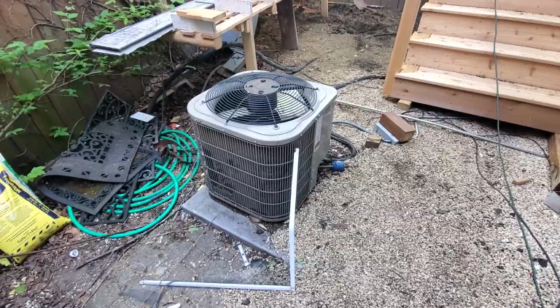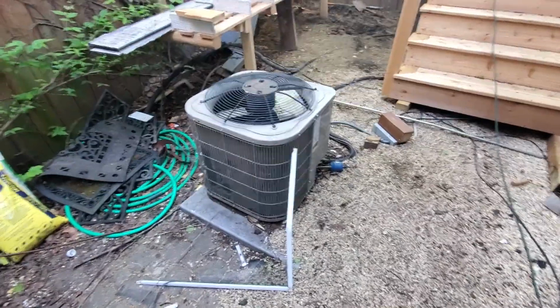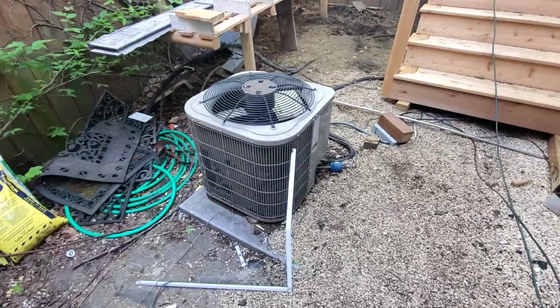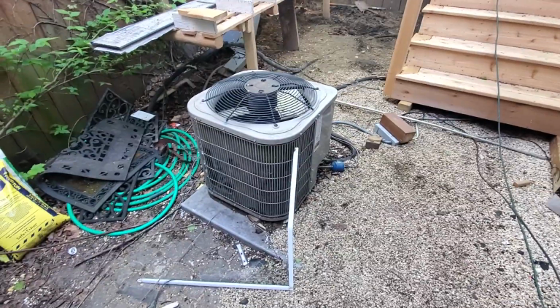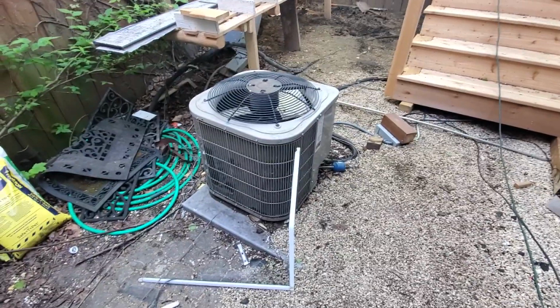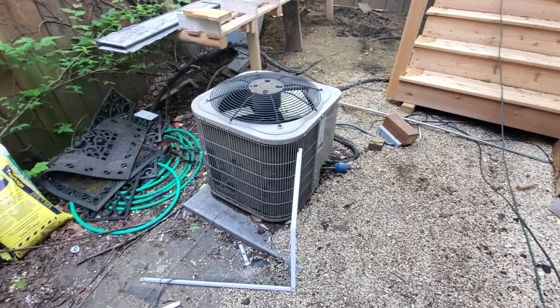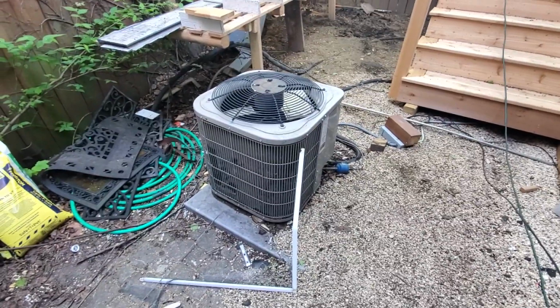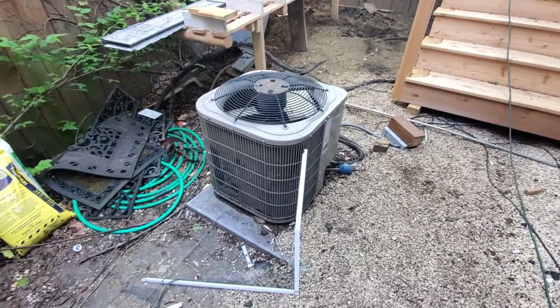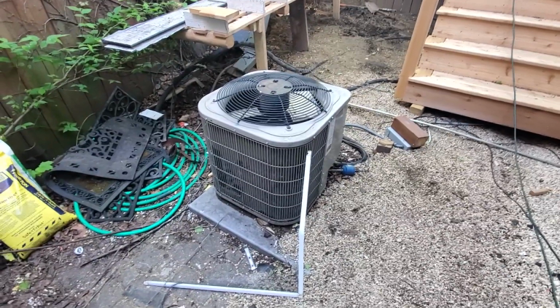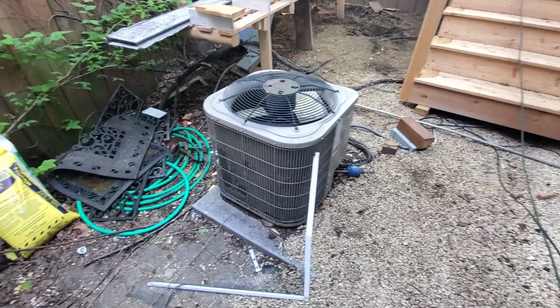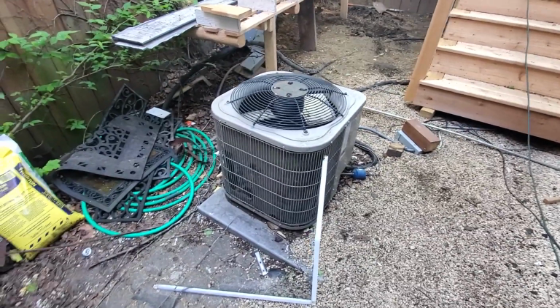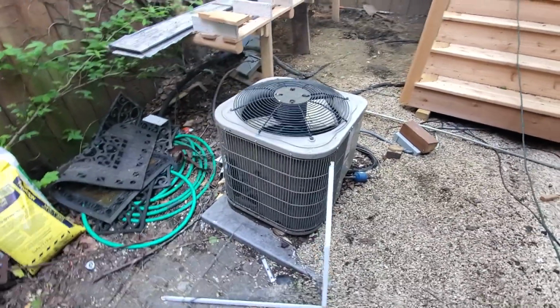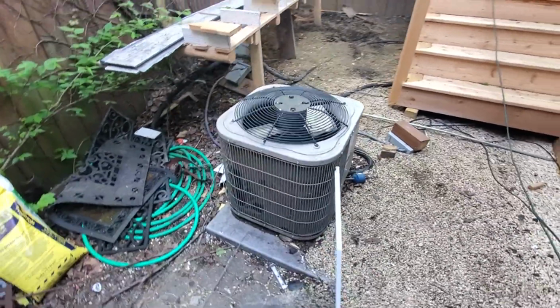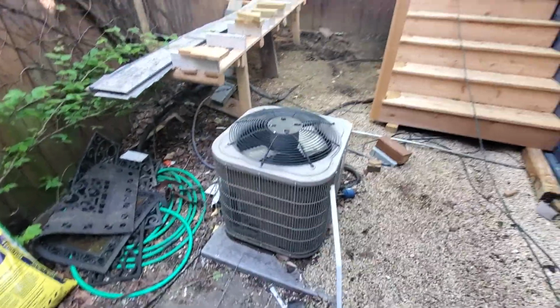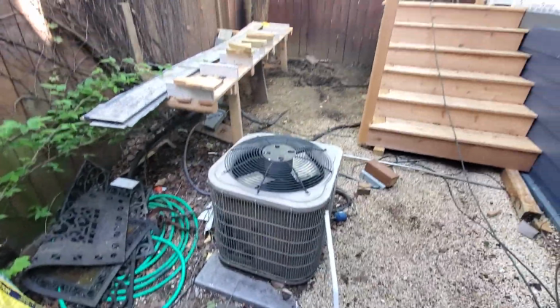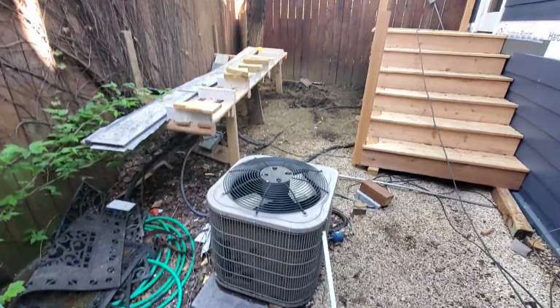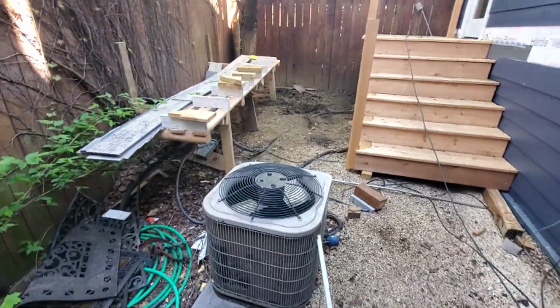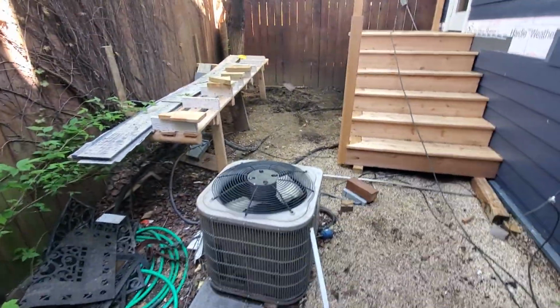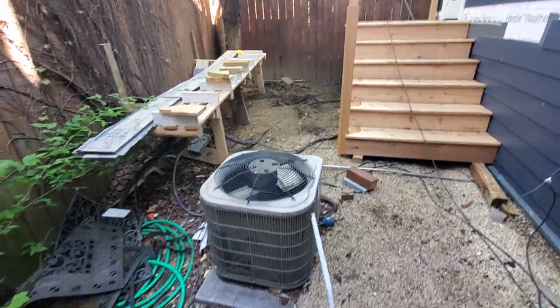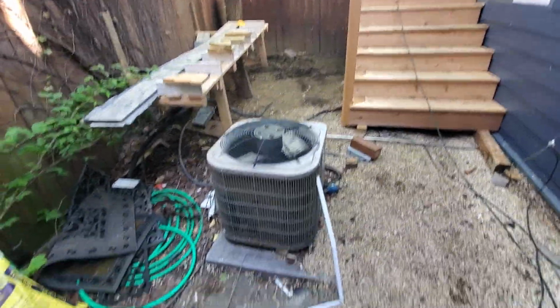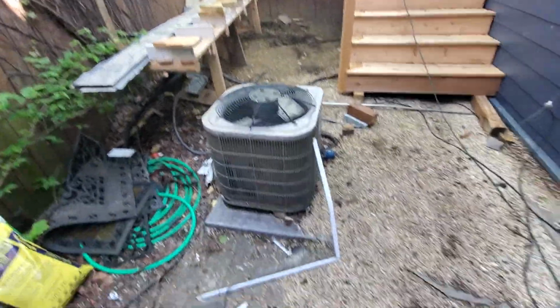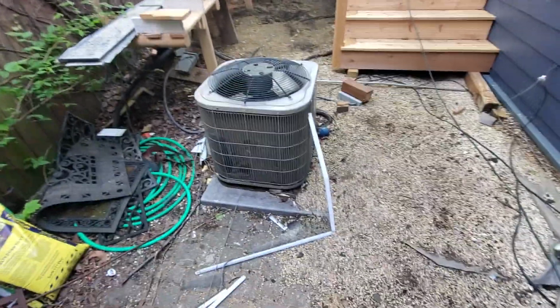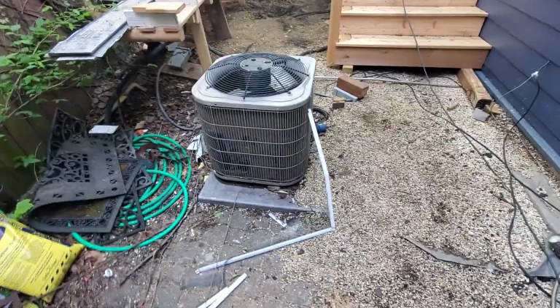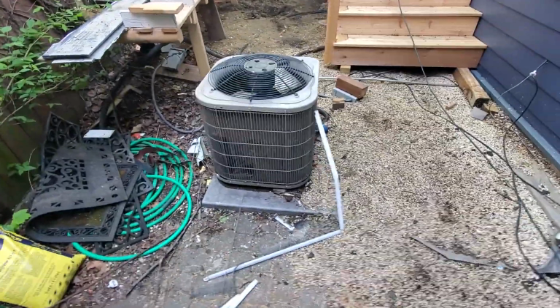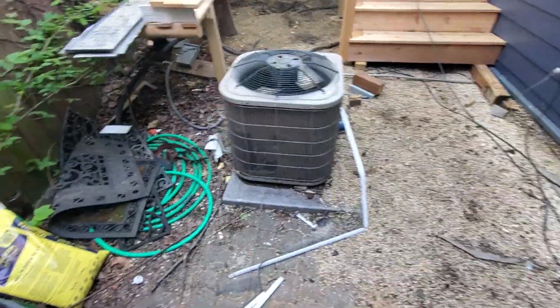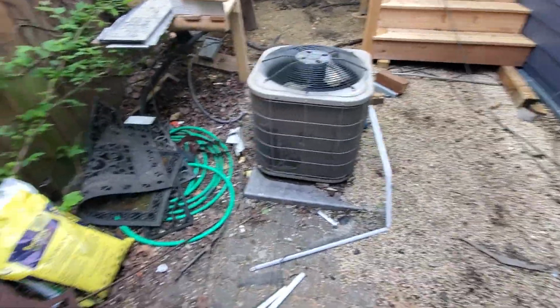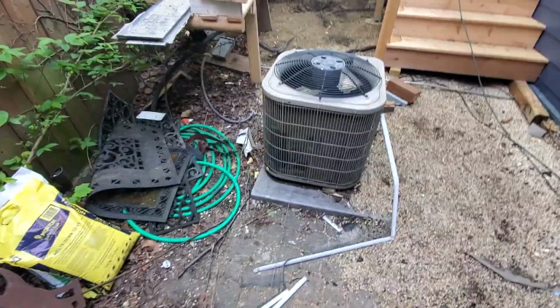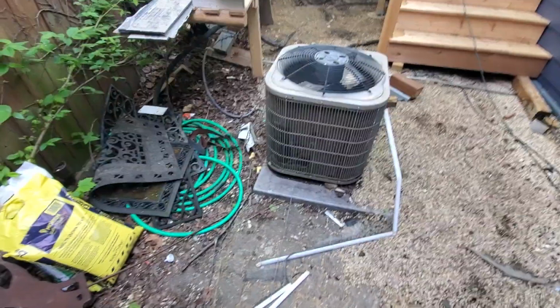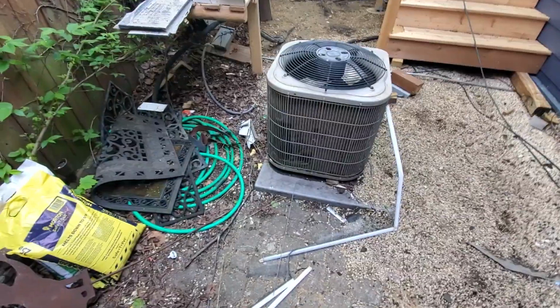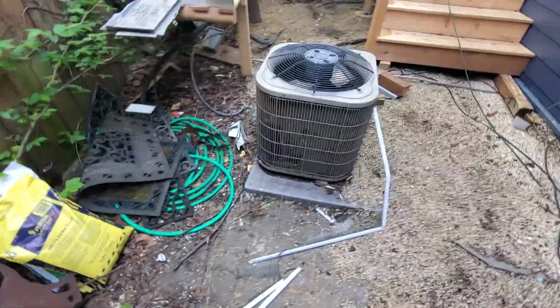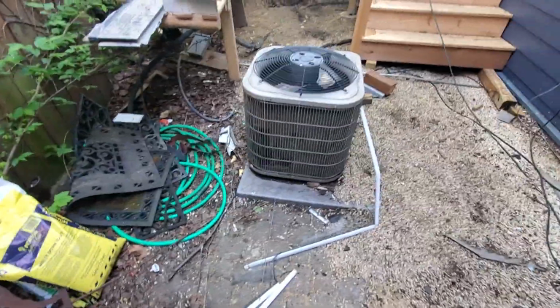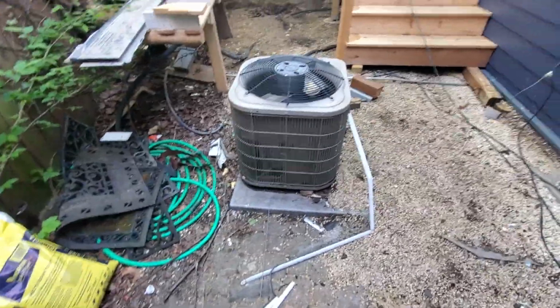Hello team, Chelsea's Tech 874. We're out in Chicago. Homeowner is looking to replace AC units over here.